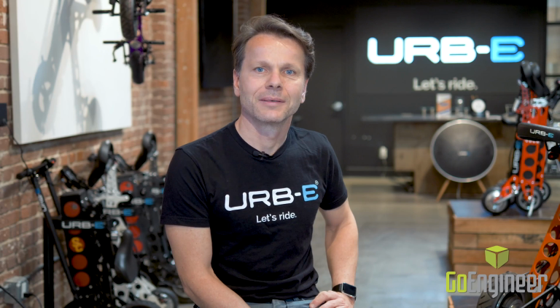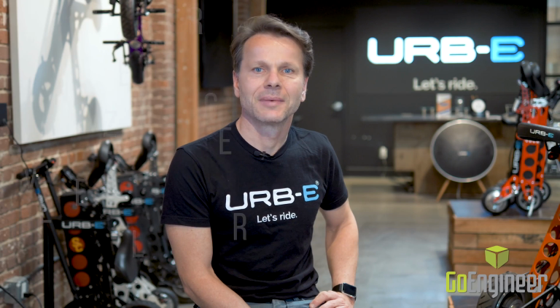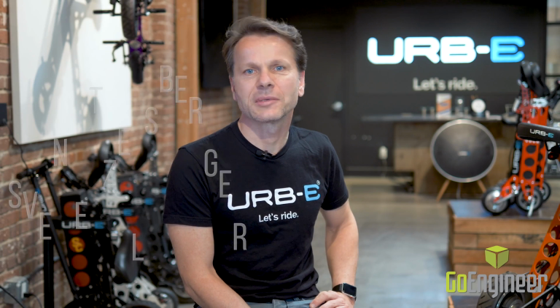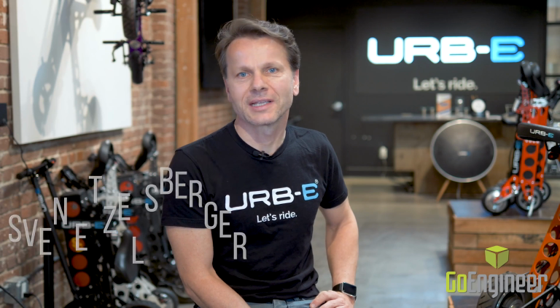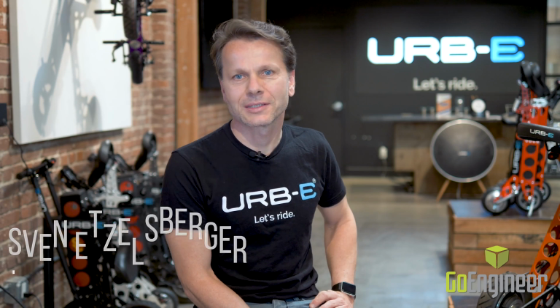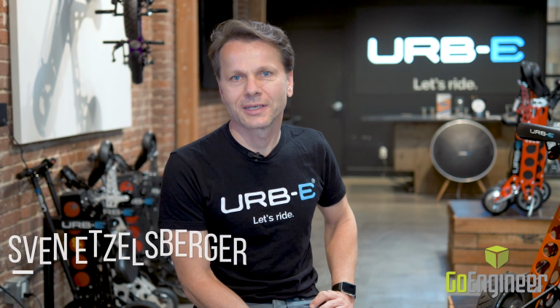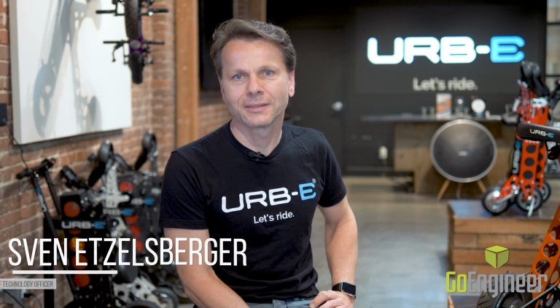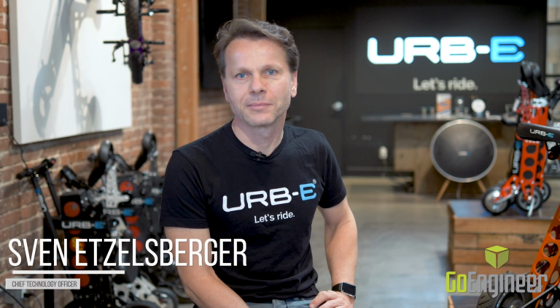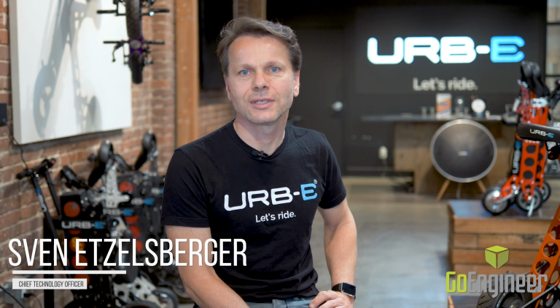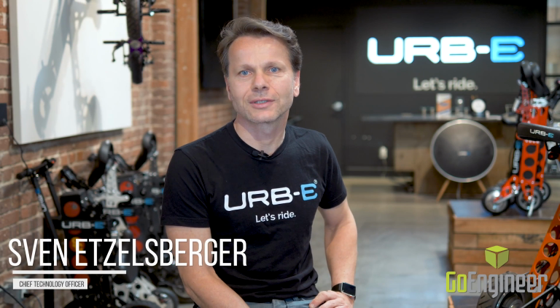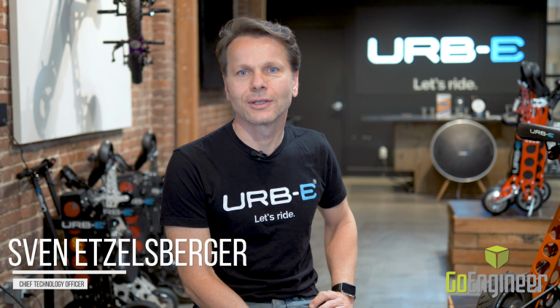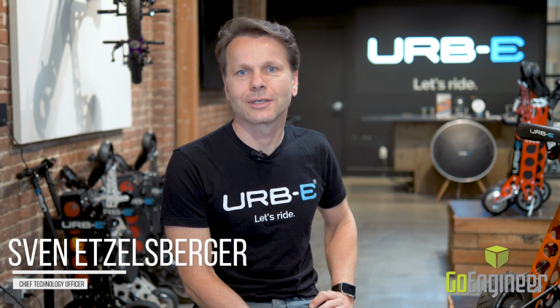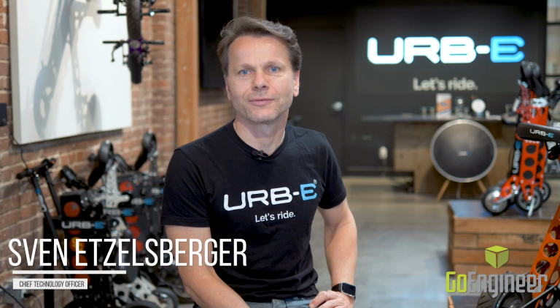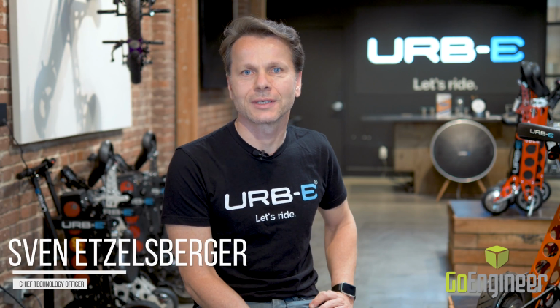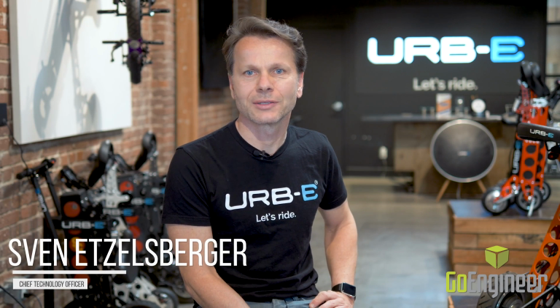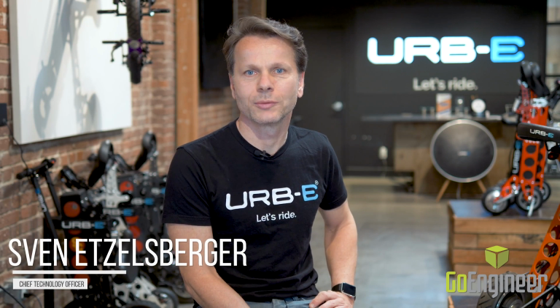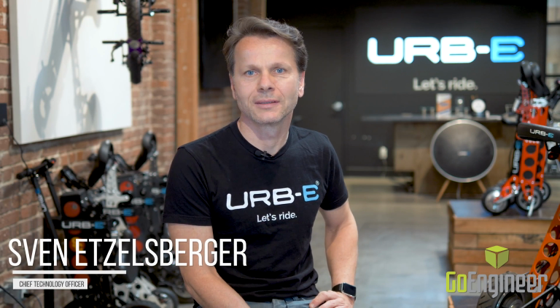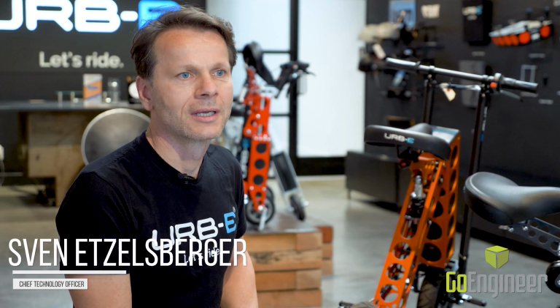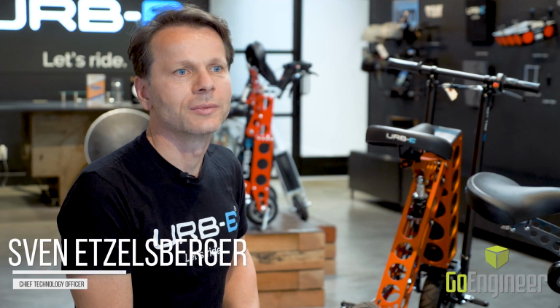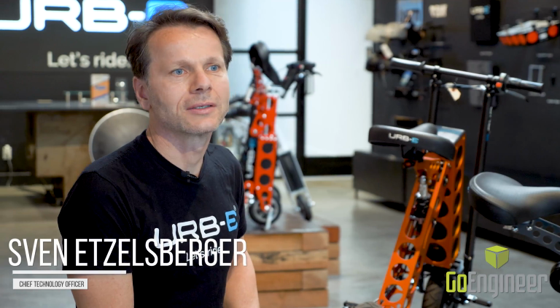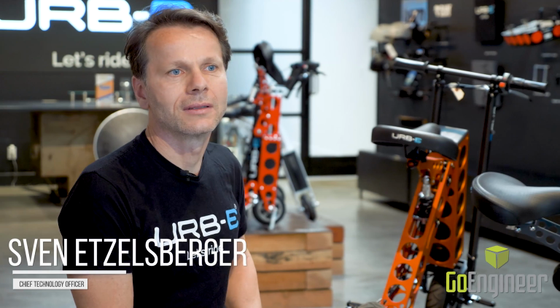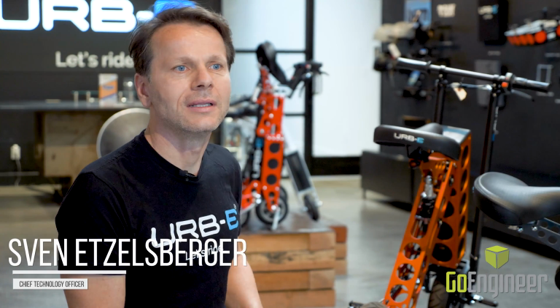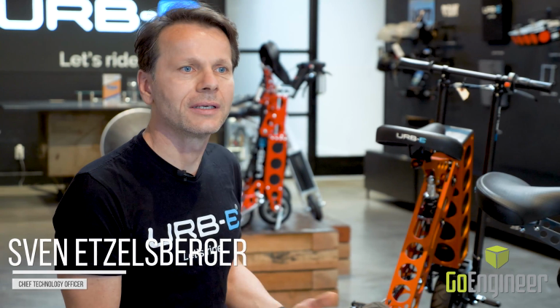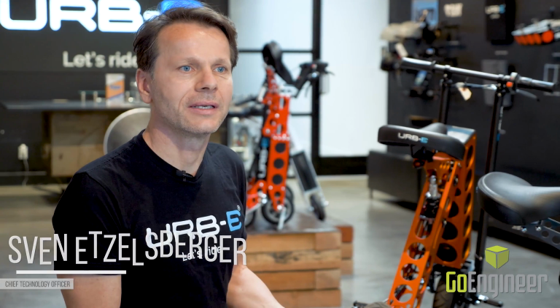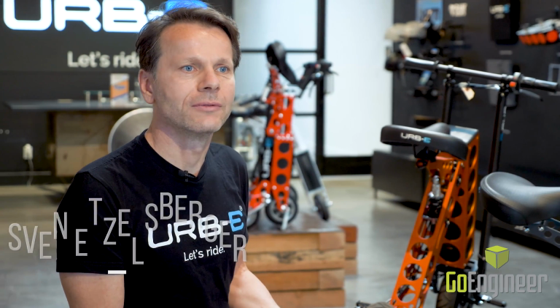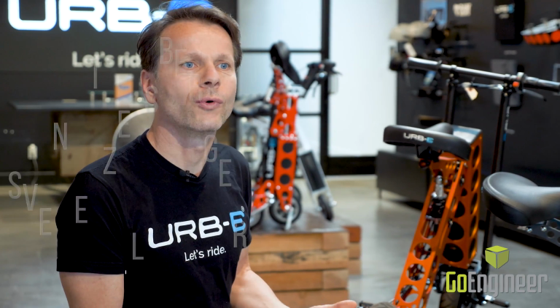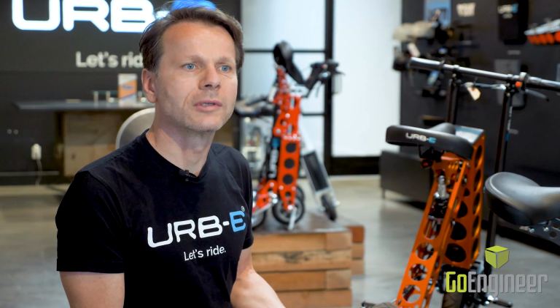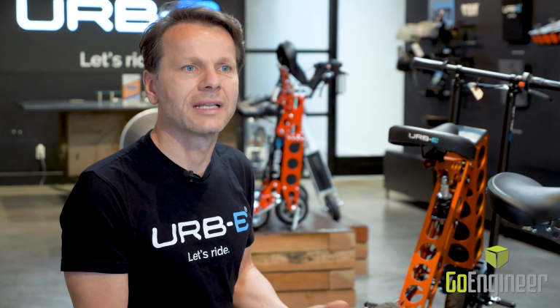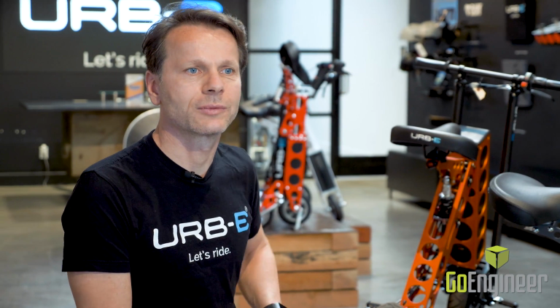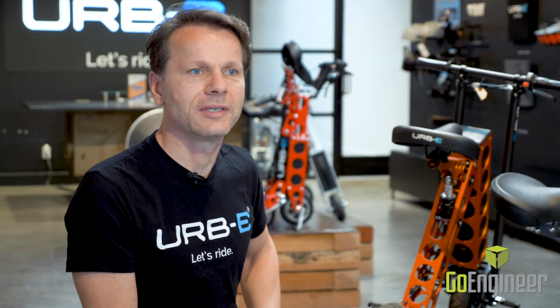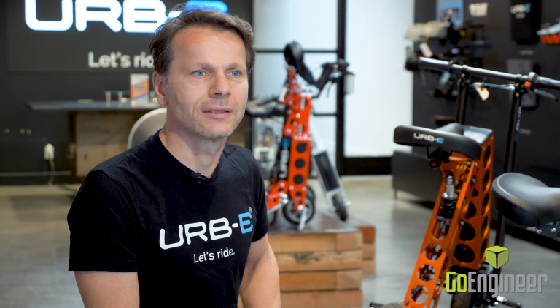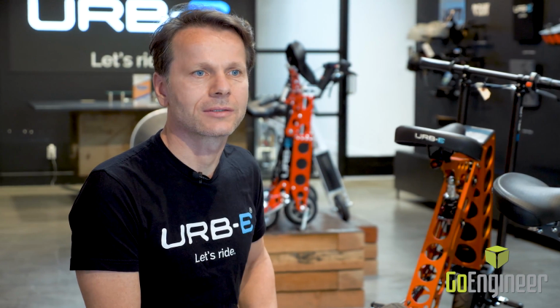My name is Sven Etzelsberger. I'm the Chief Technology Officer at URBI. We are the leader in foldable electric vehicles.